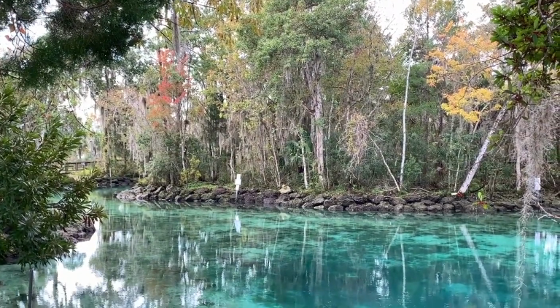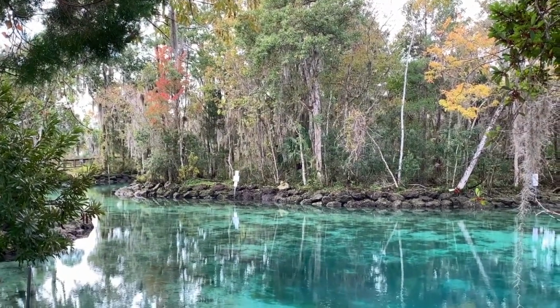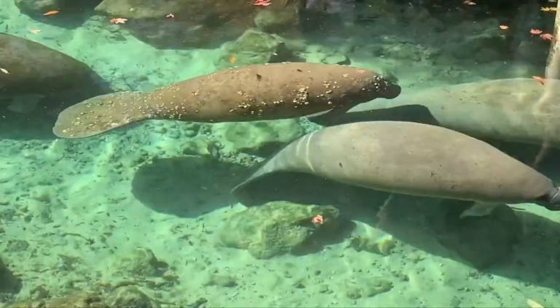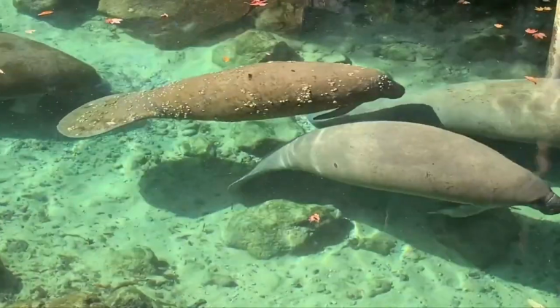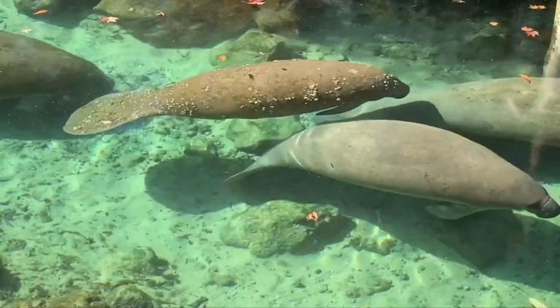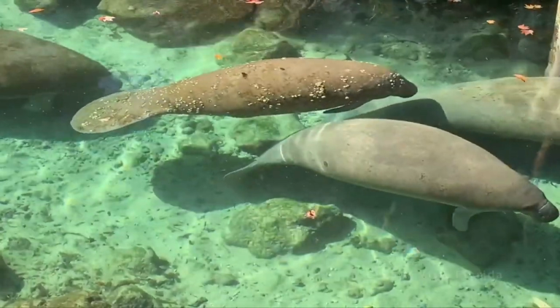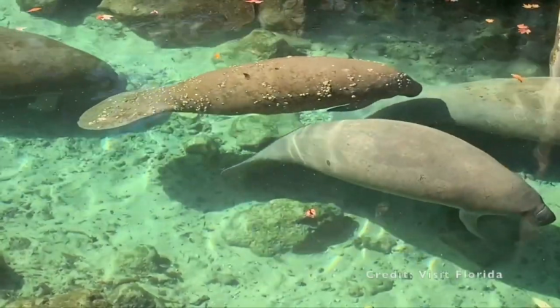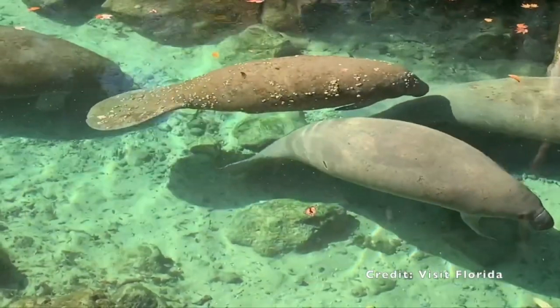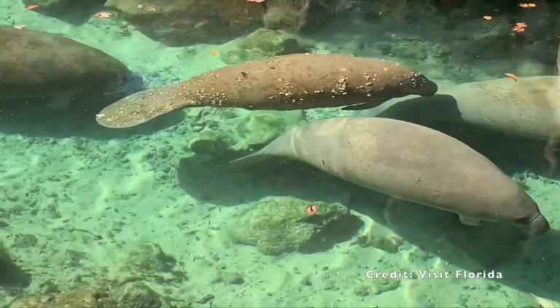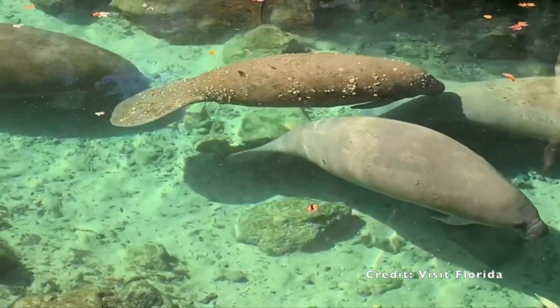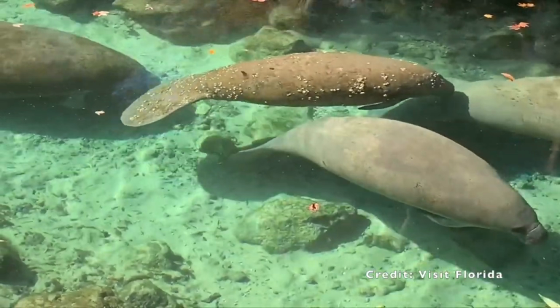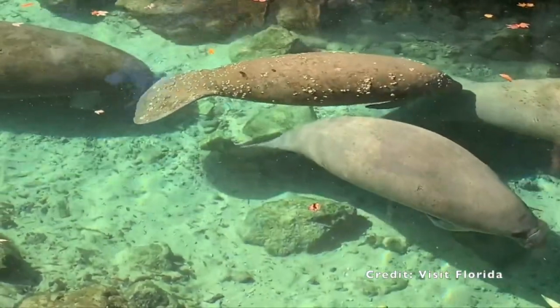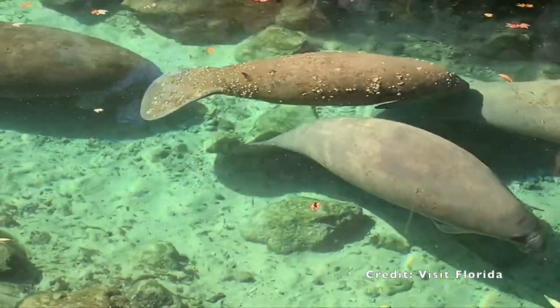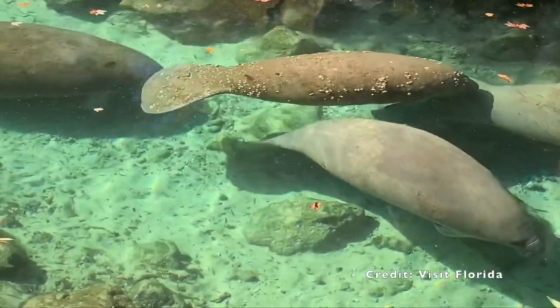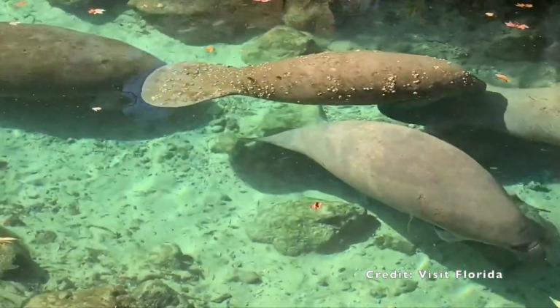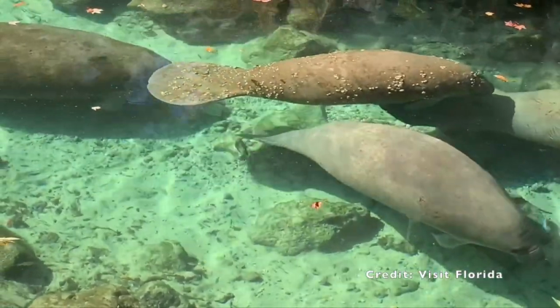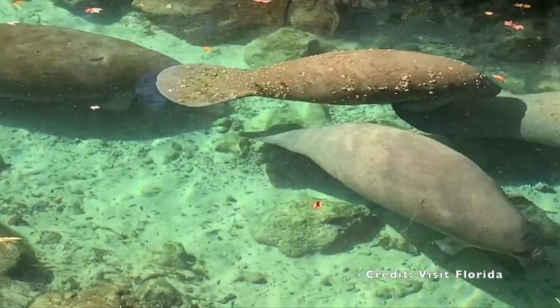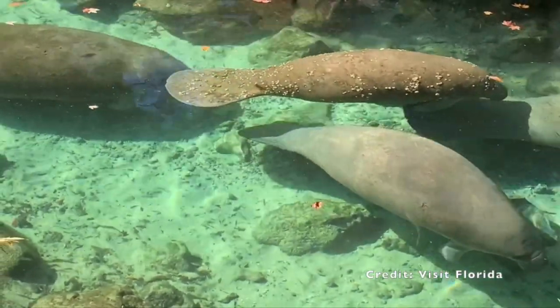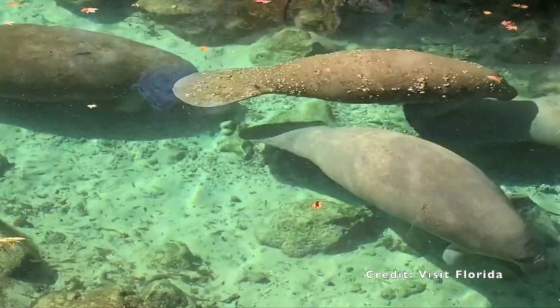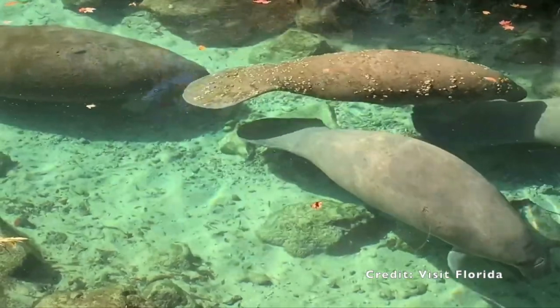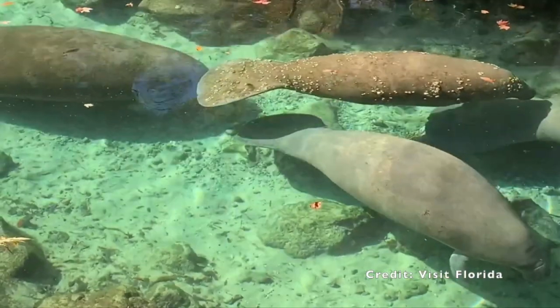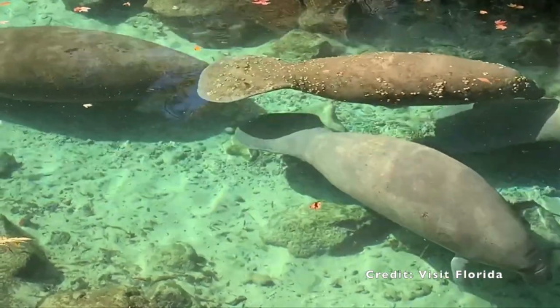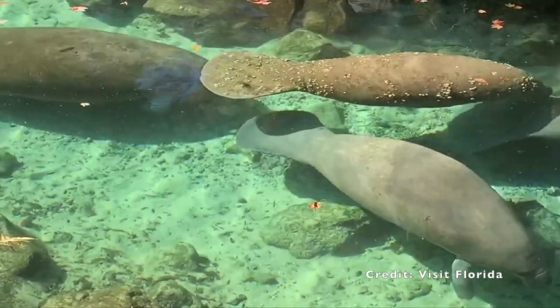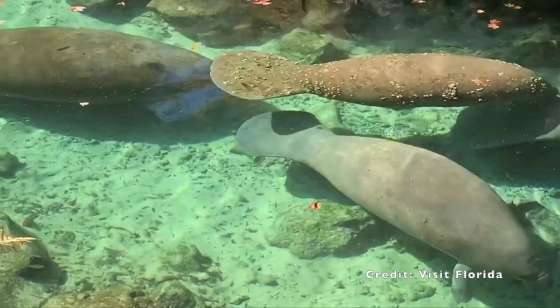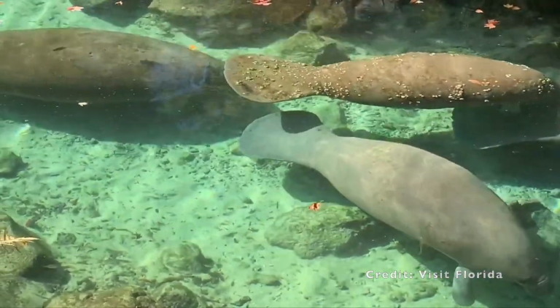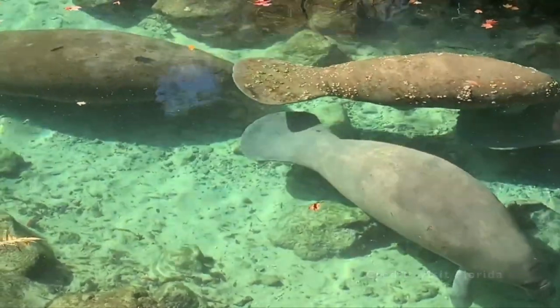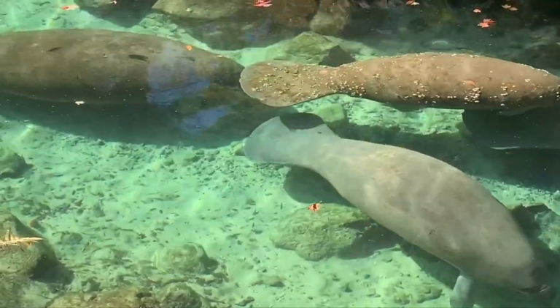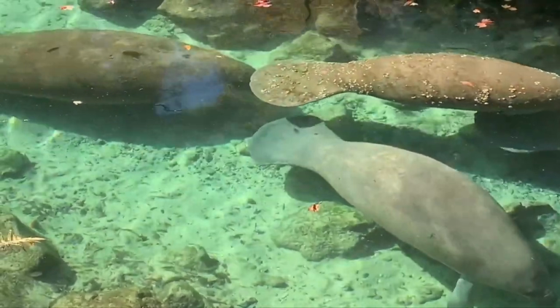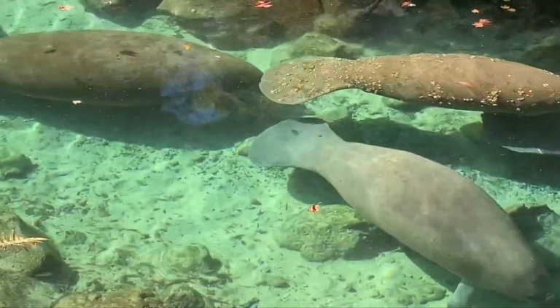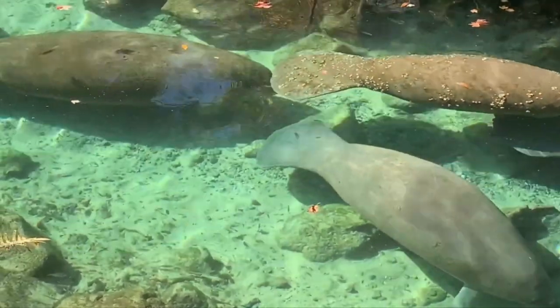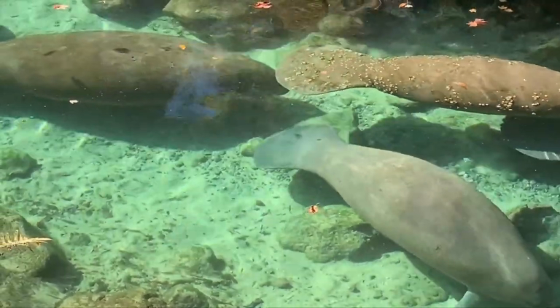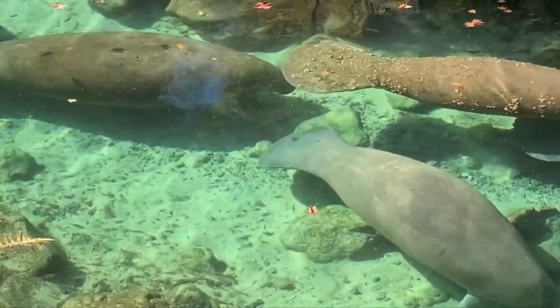Courtesy of Visit Florida, here's what you may see when manatees are swimming into the springs.